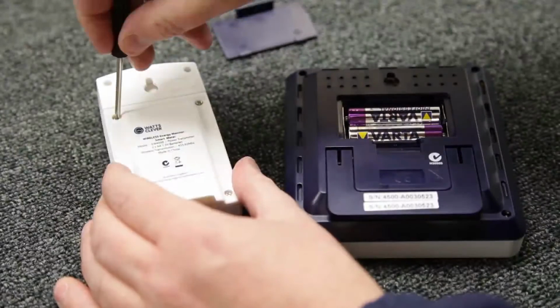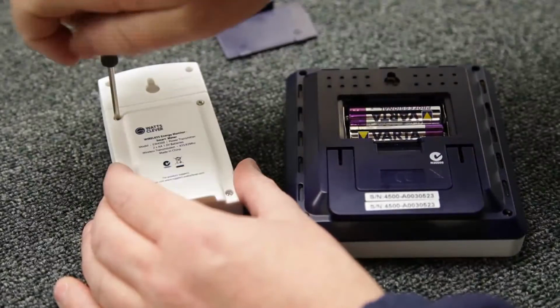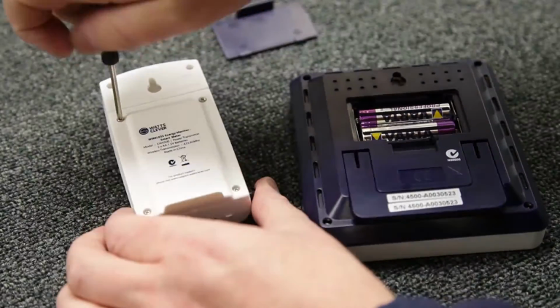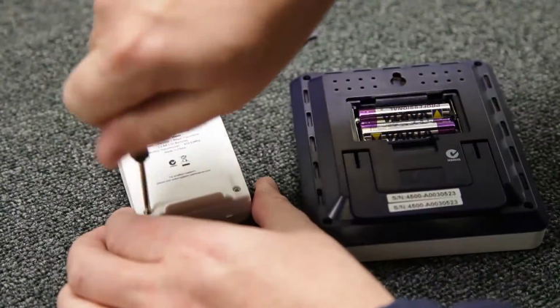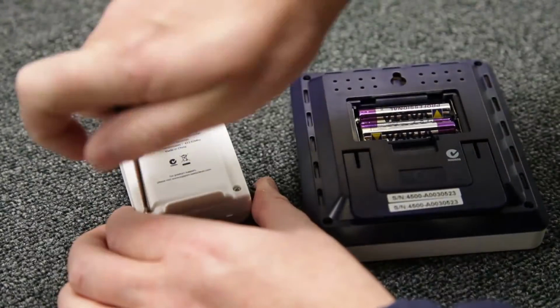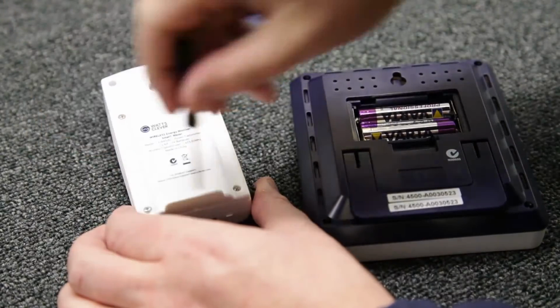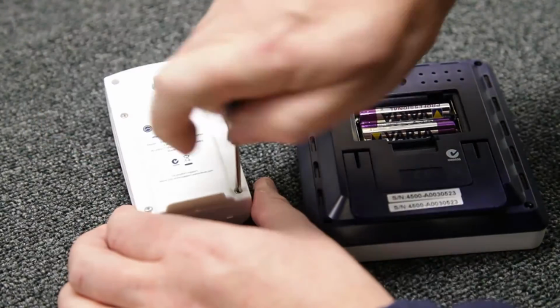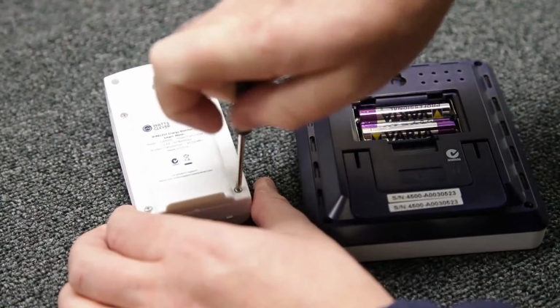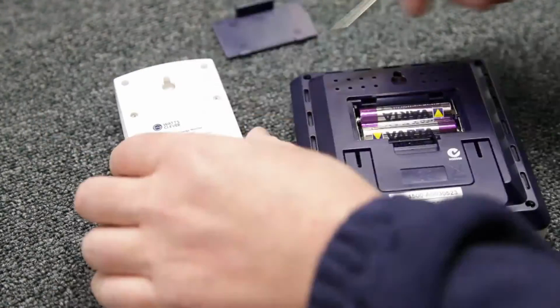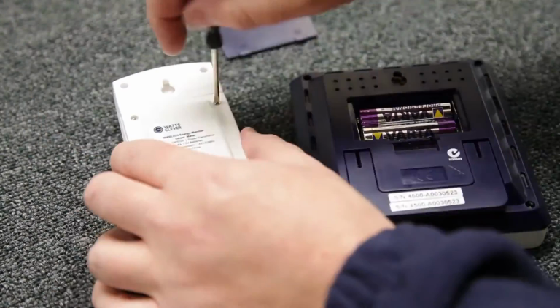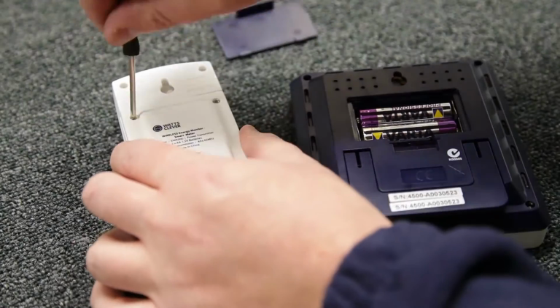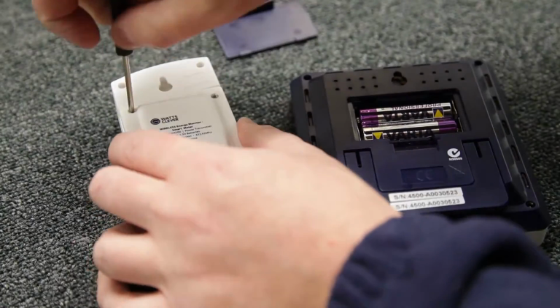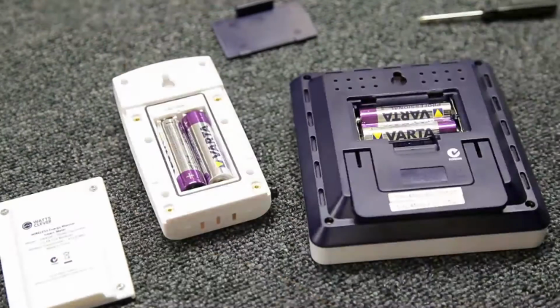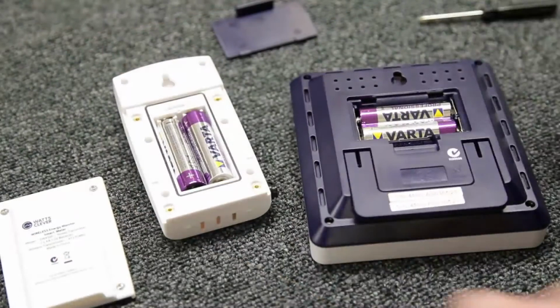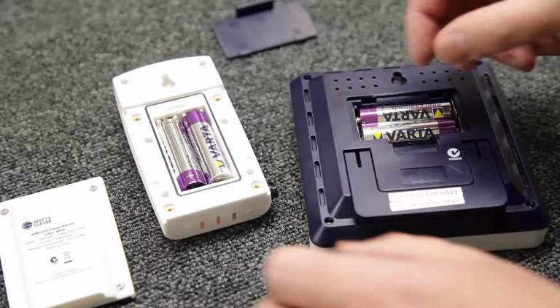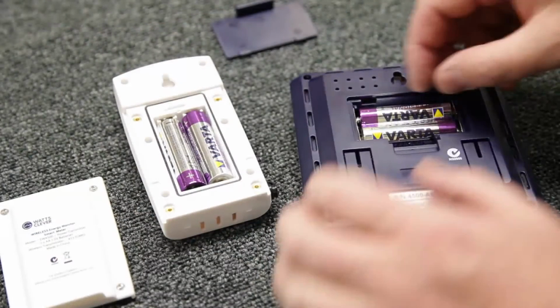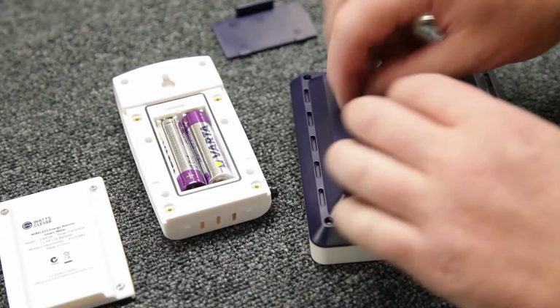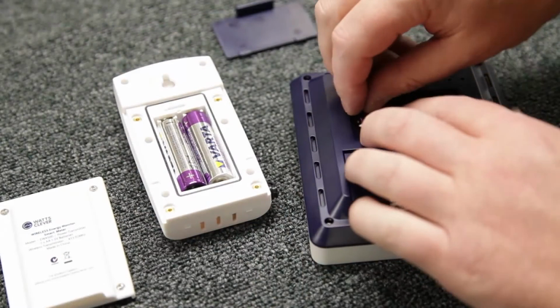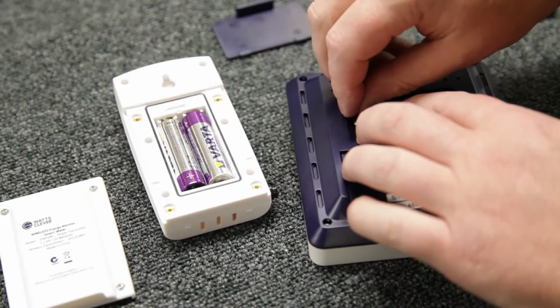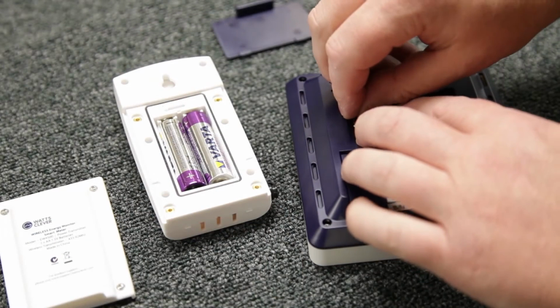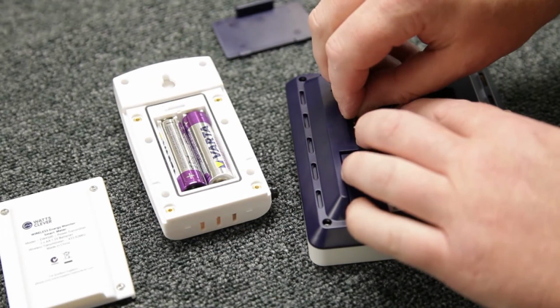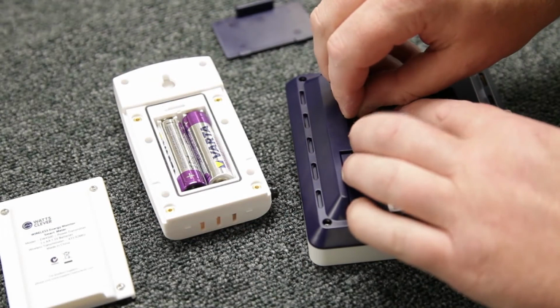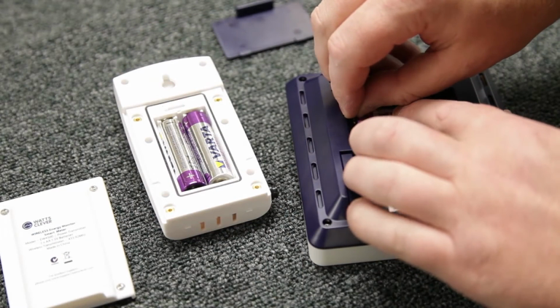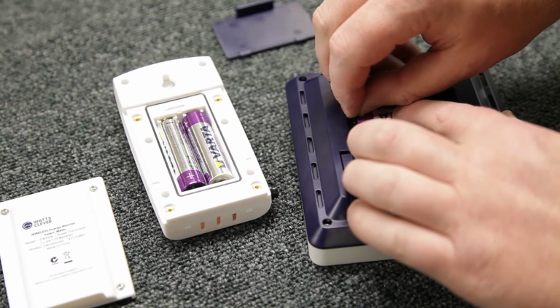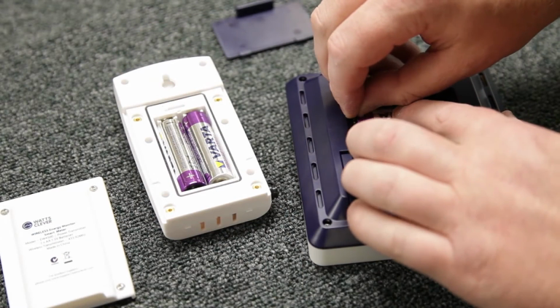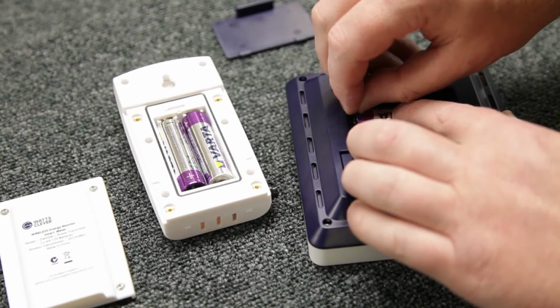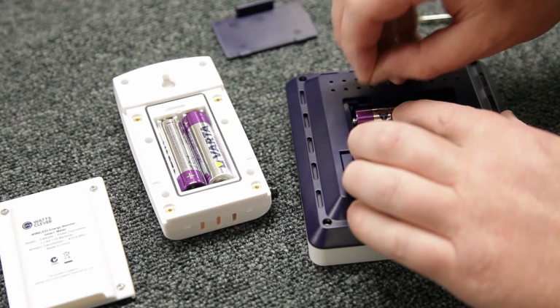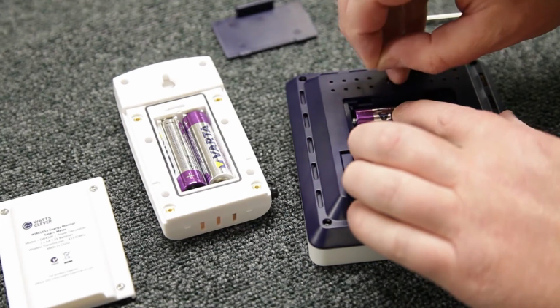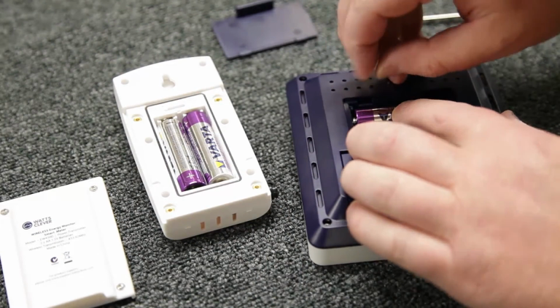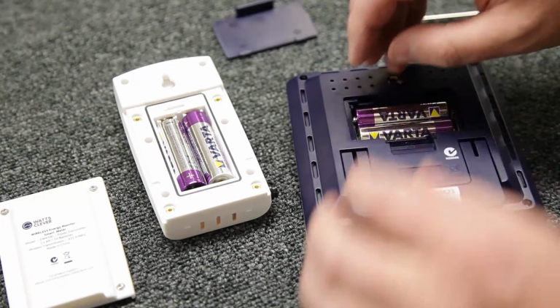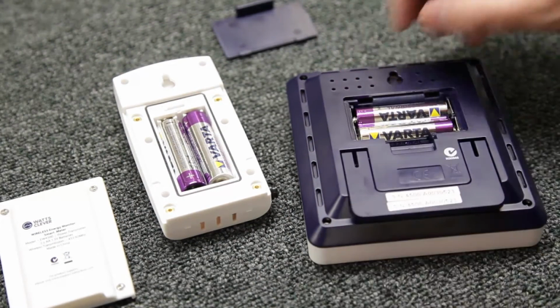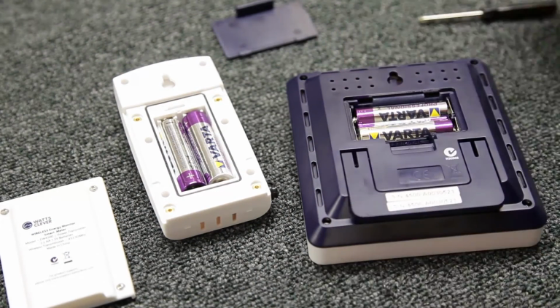To begin we need to remove the plastic tags from between the batteries to power both the transmitter and the receiver units.